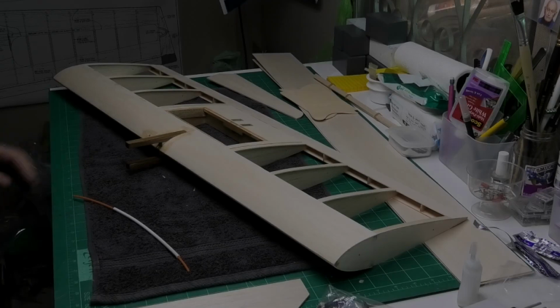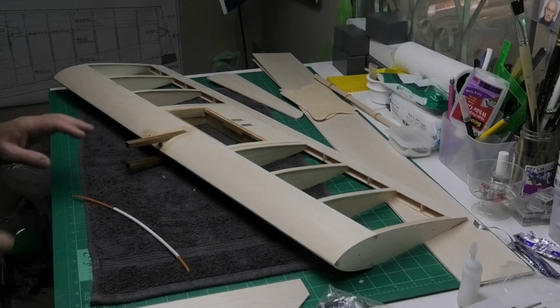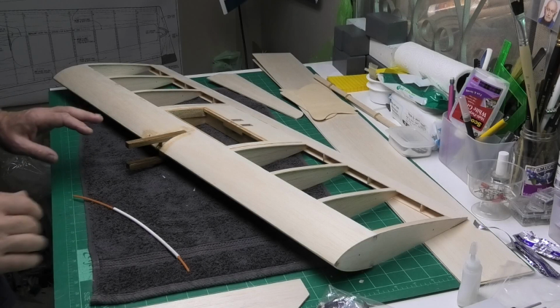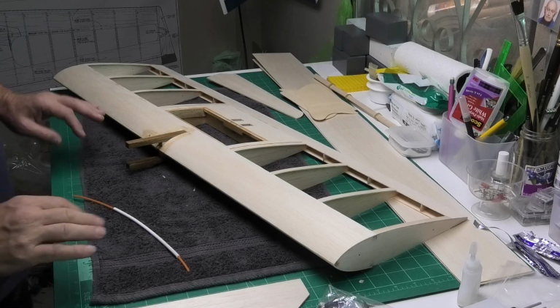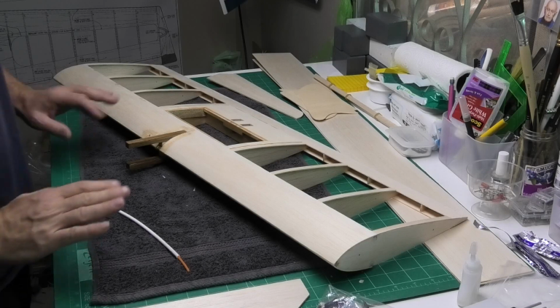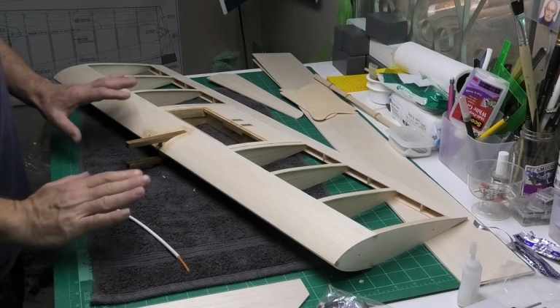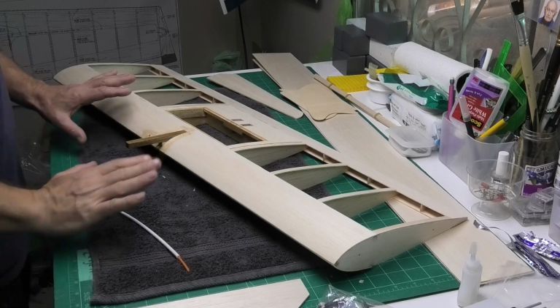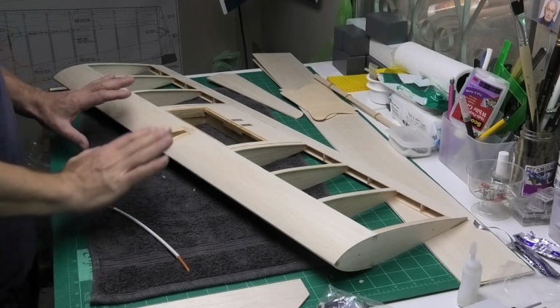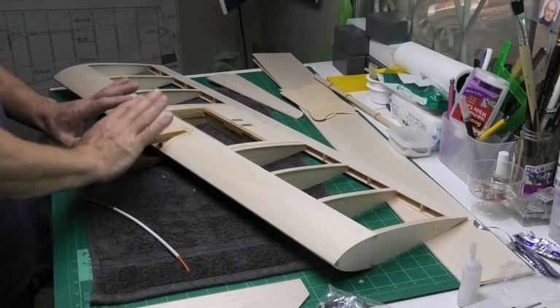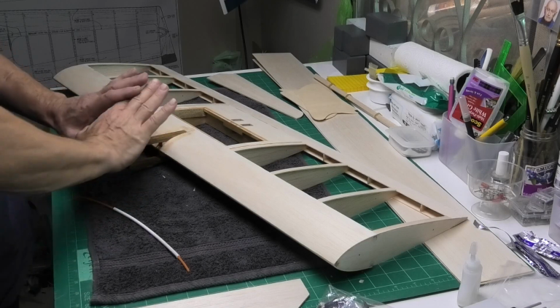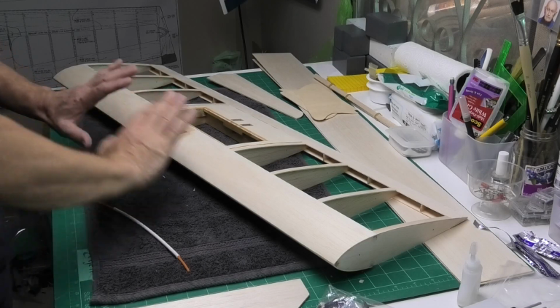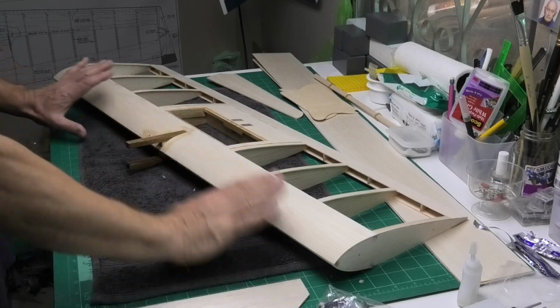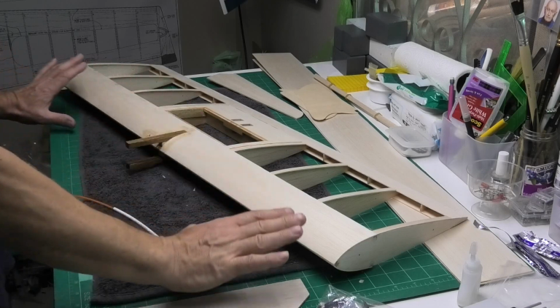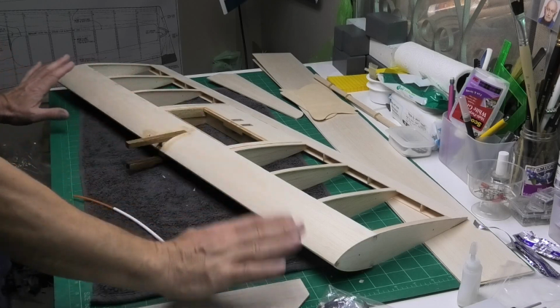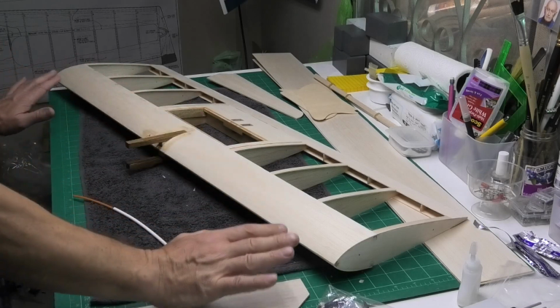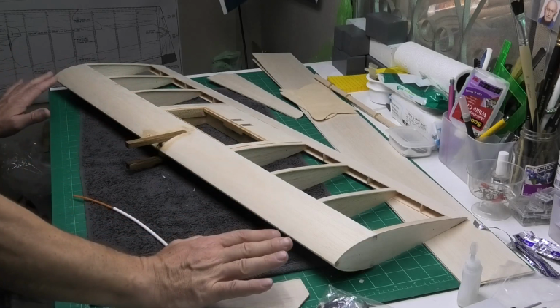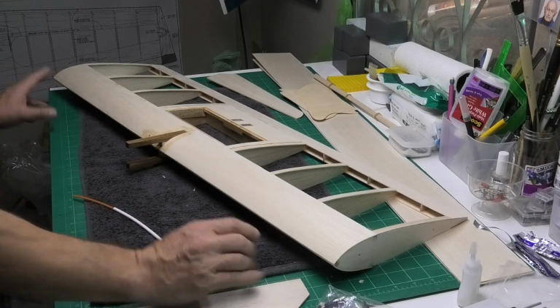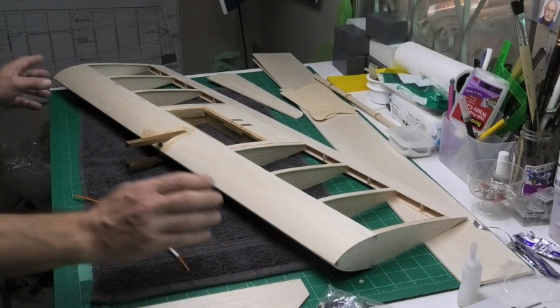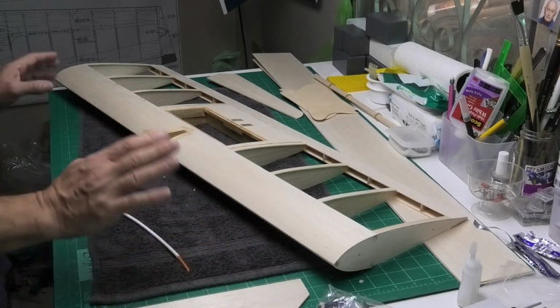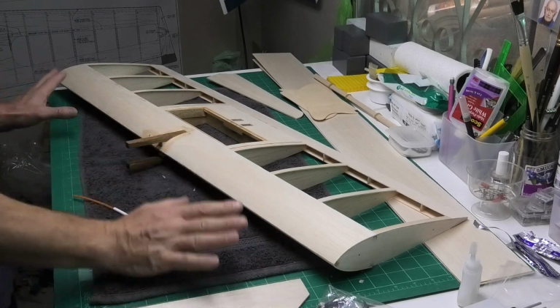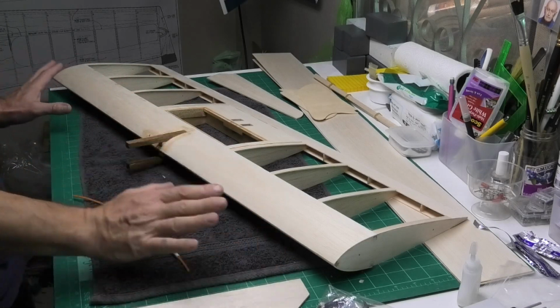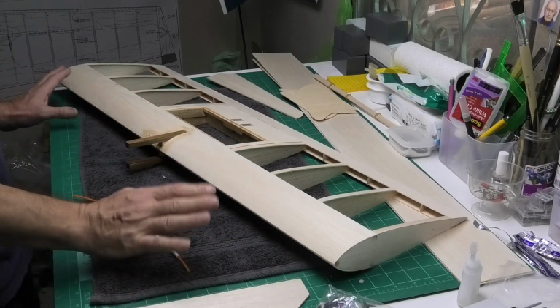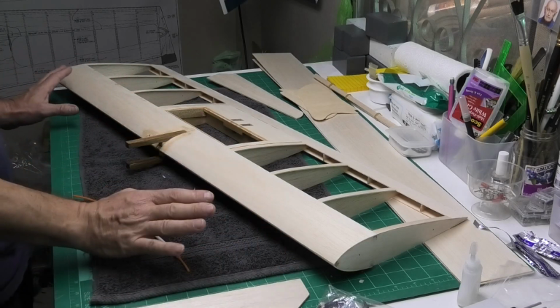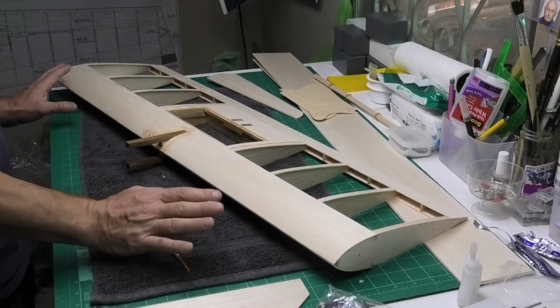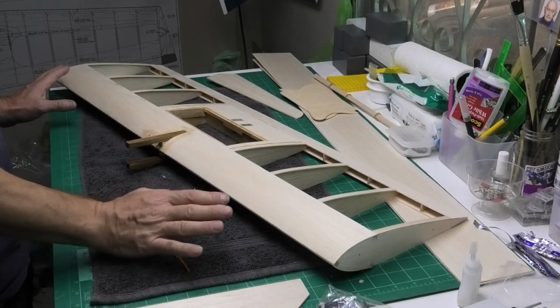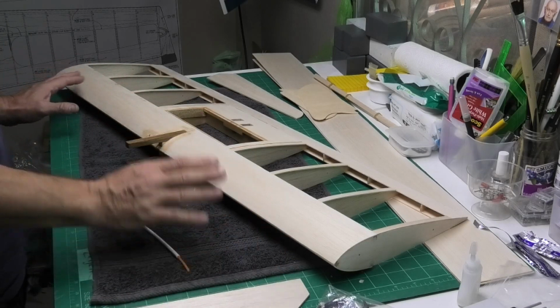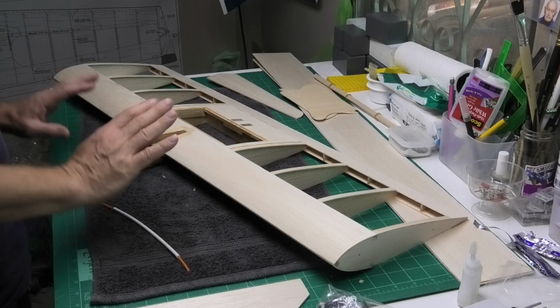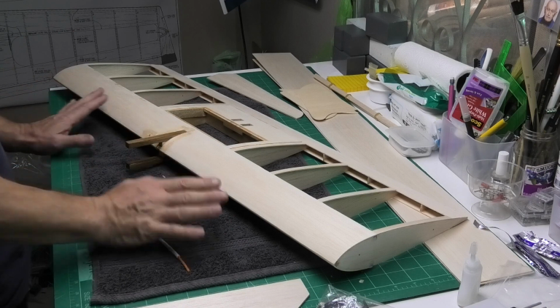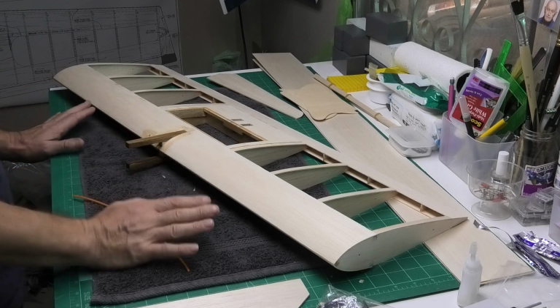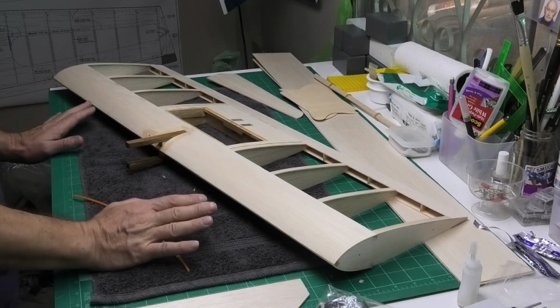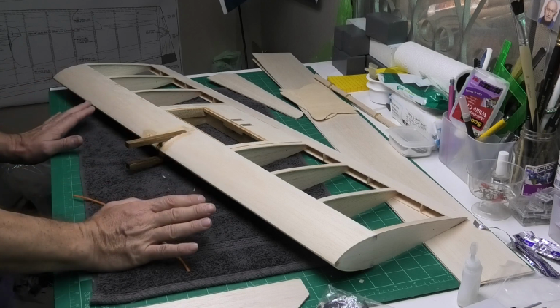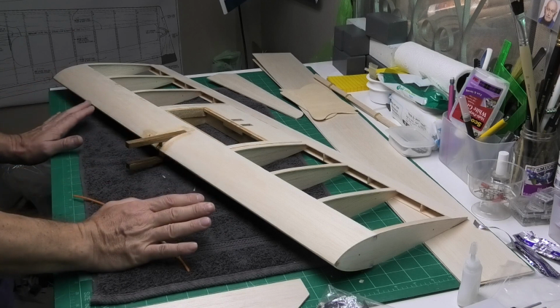Hi, welcome to my build of King Combat, a 40 inch wingspan flying wing.